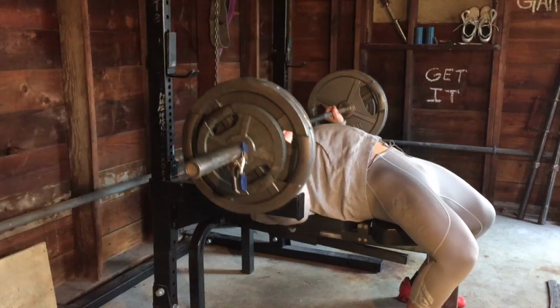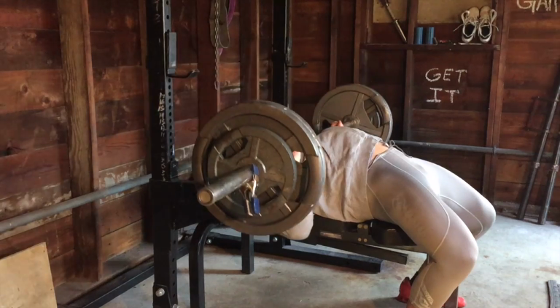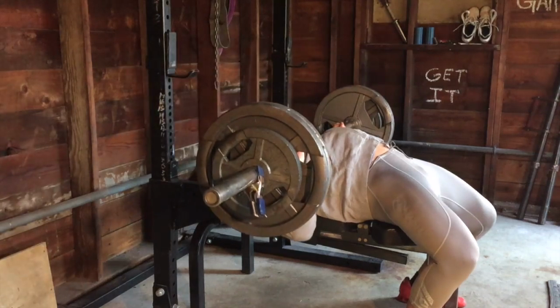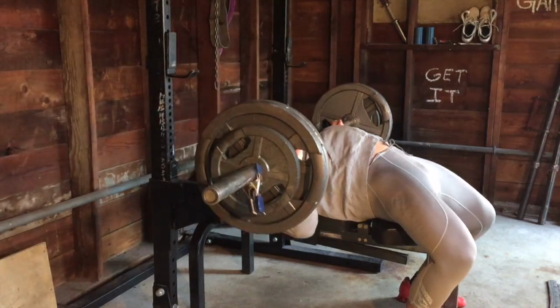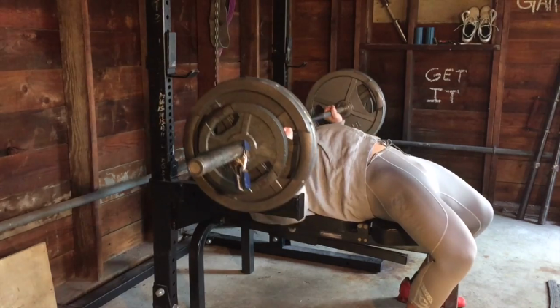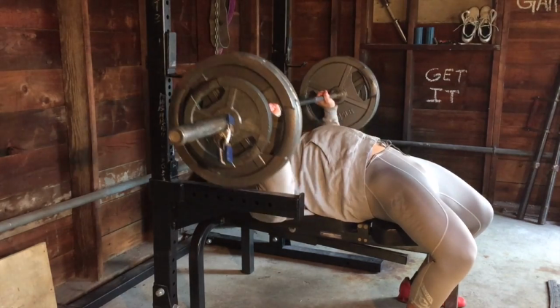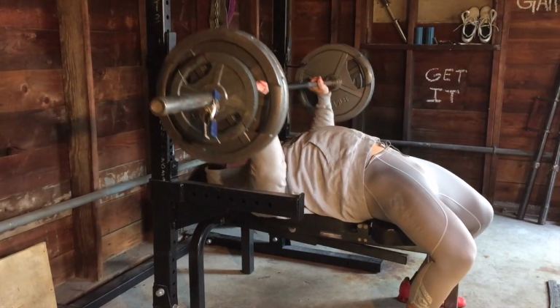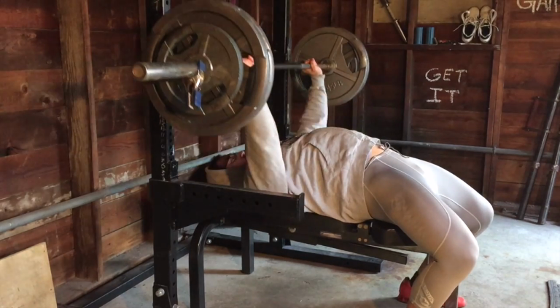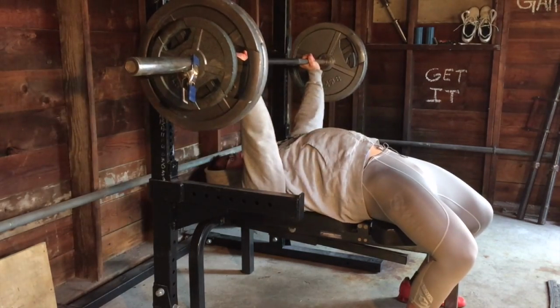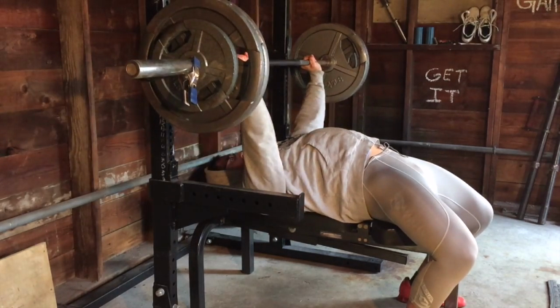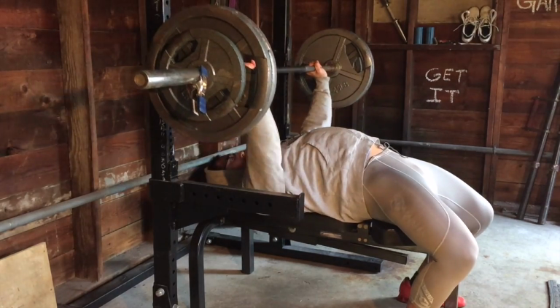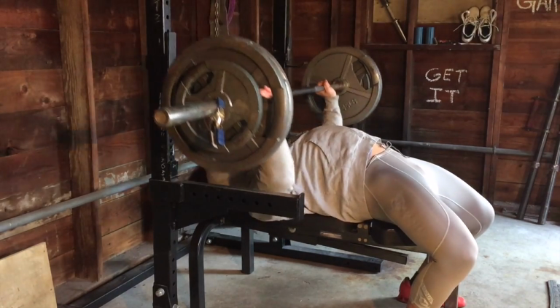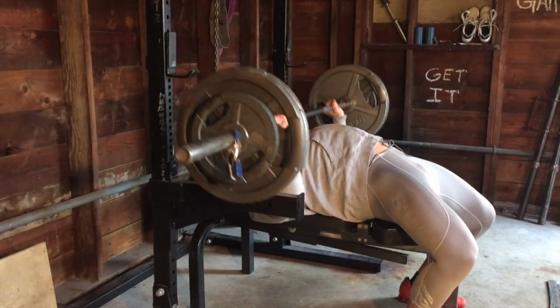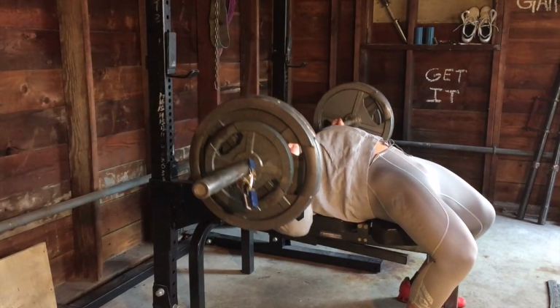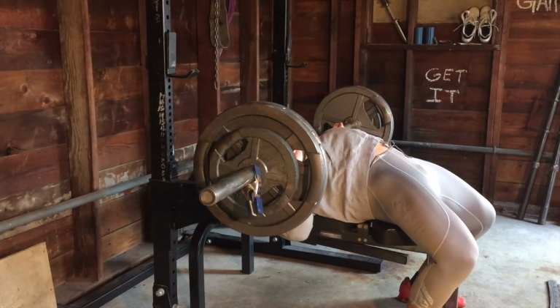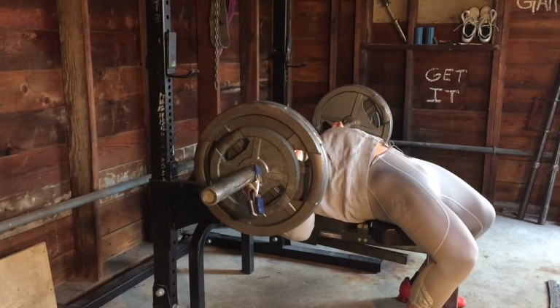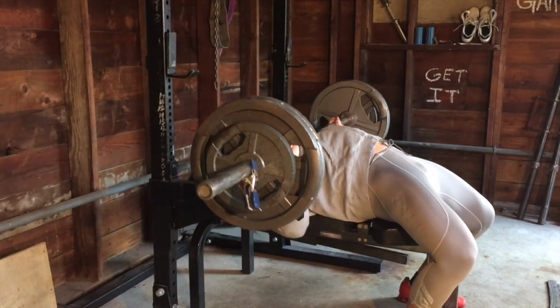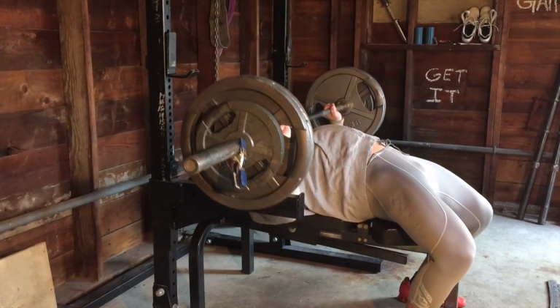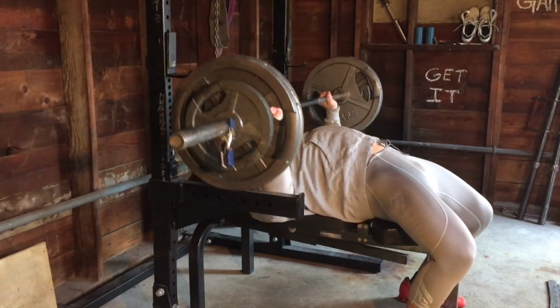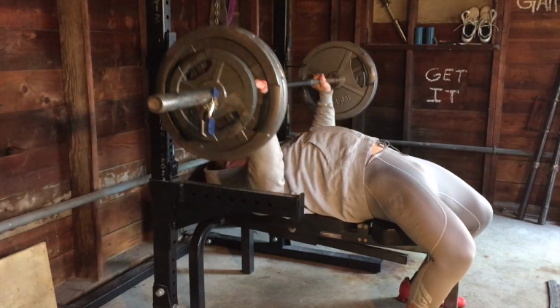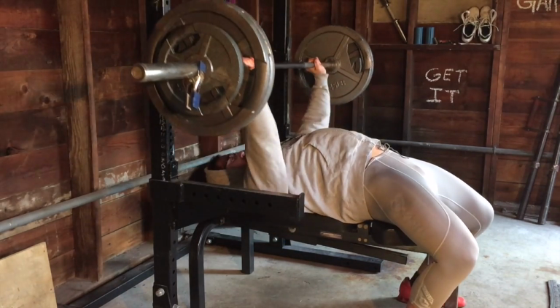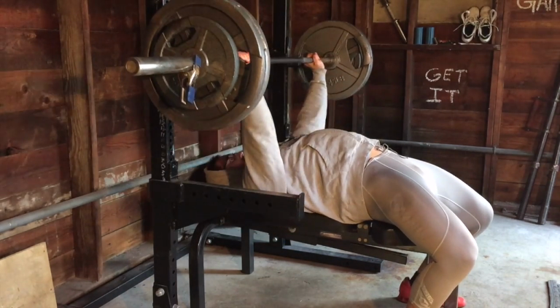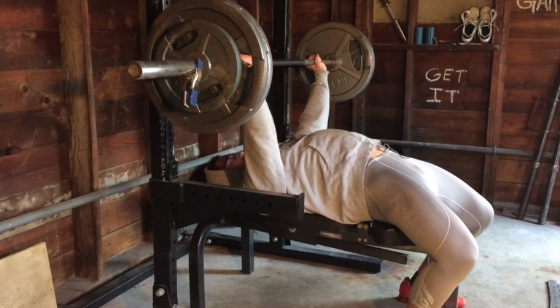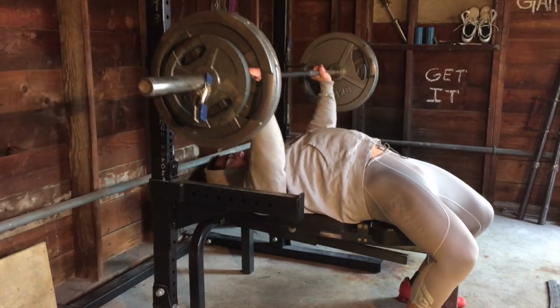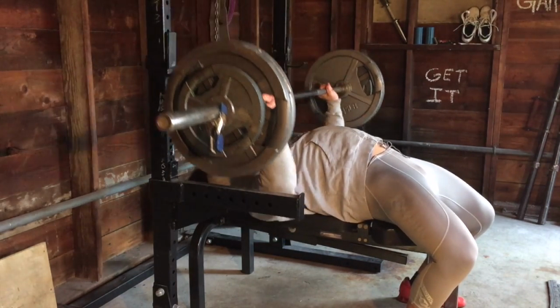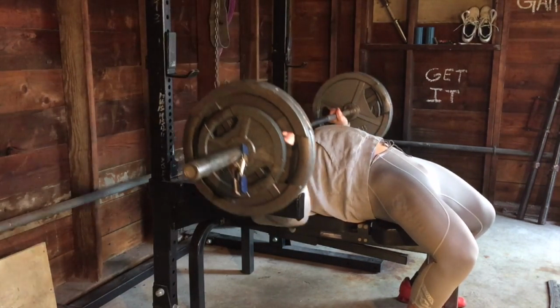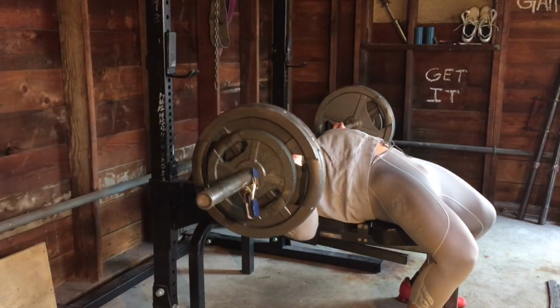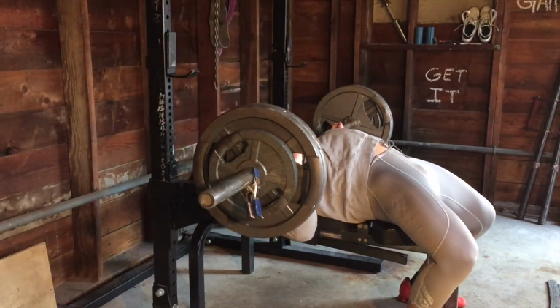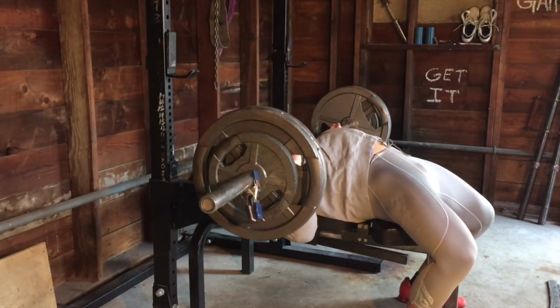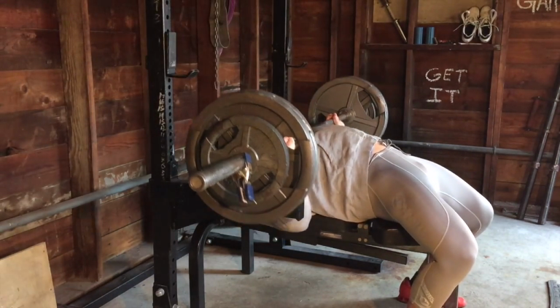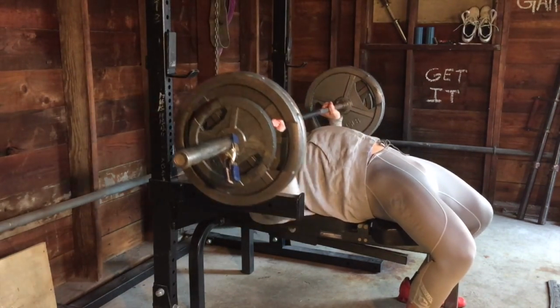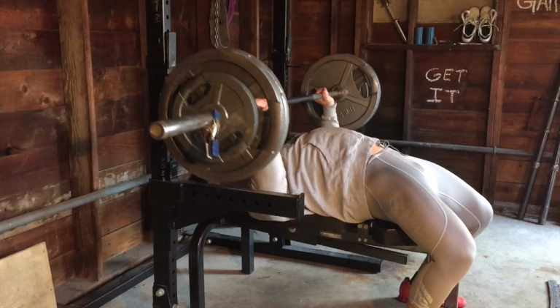What's up ladies and gentlemen, today was day two of week one for my competition prep.